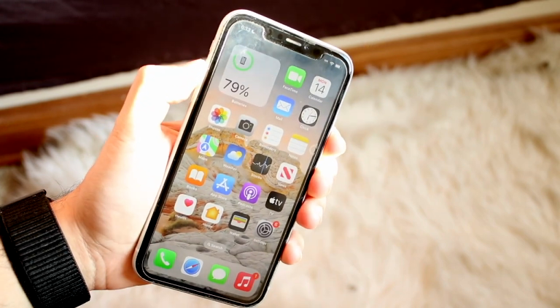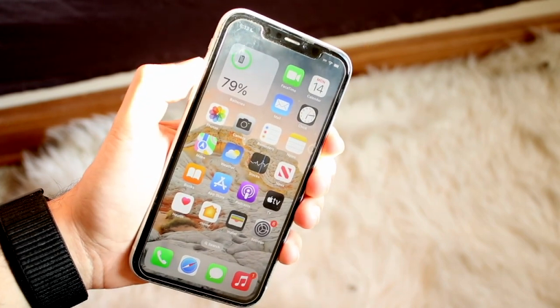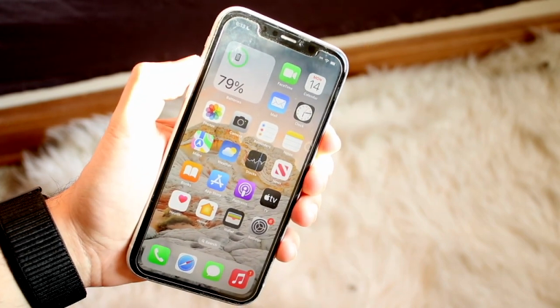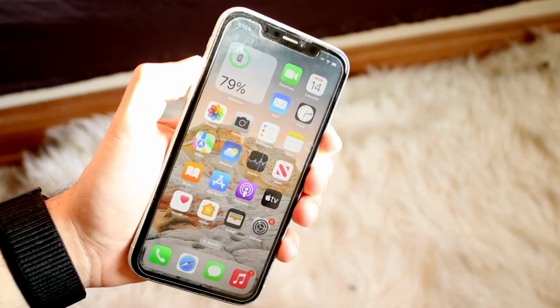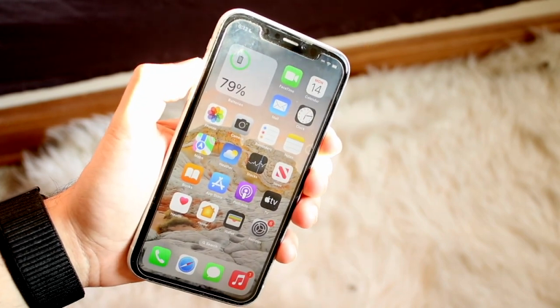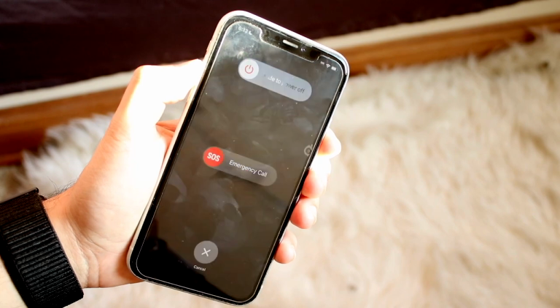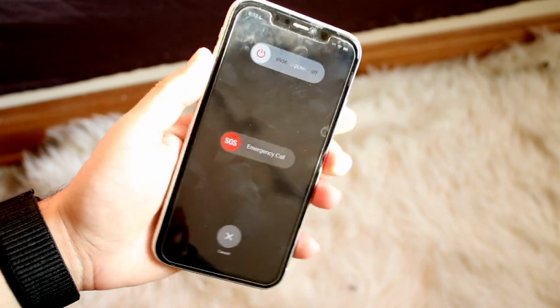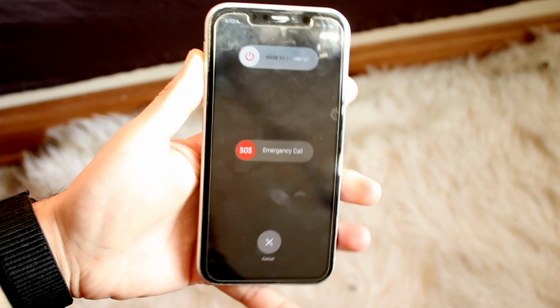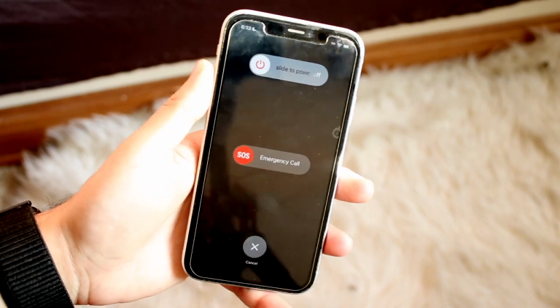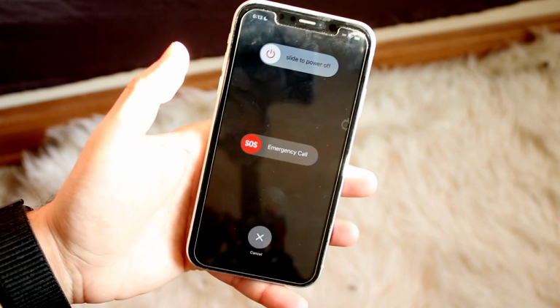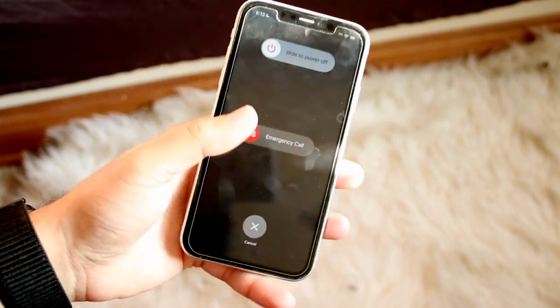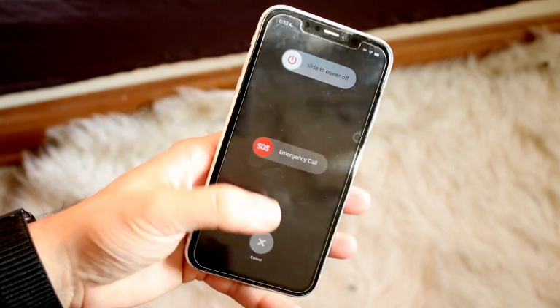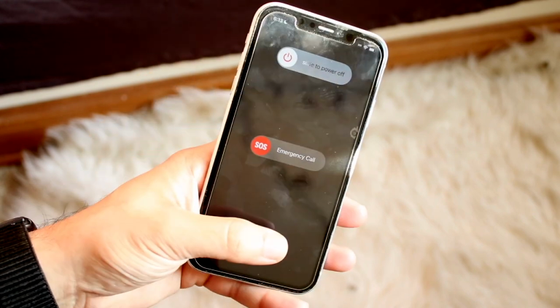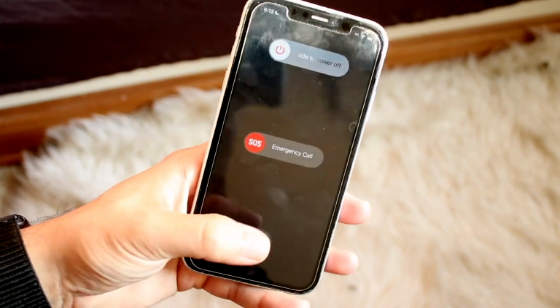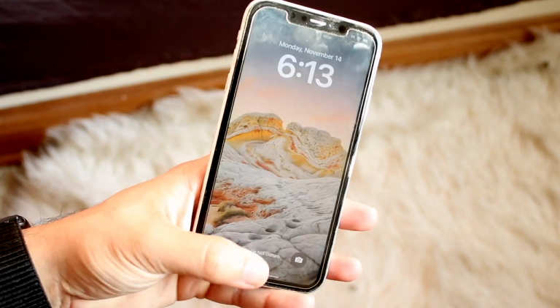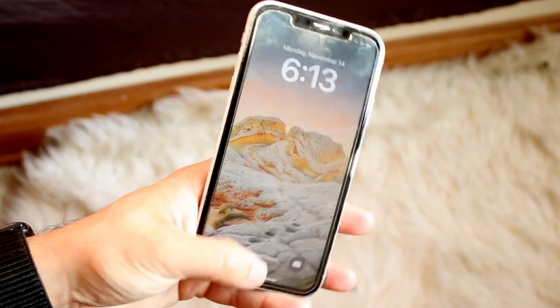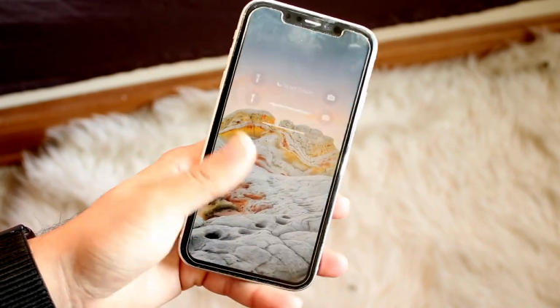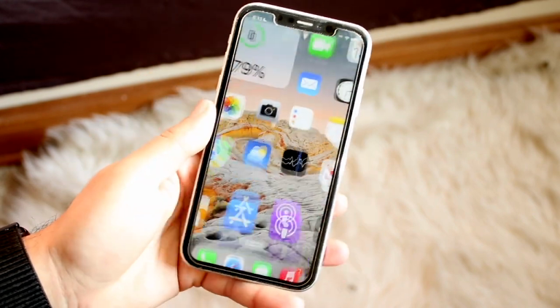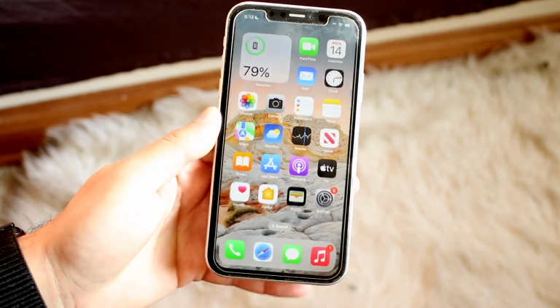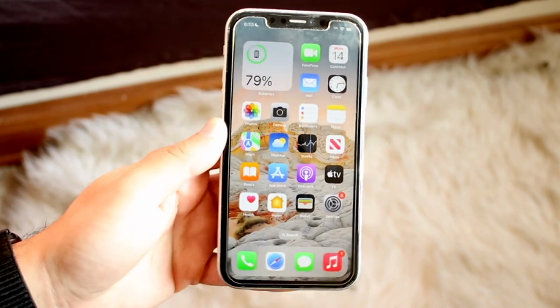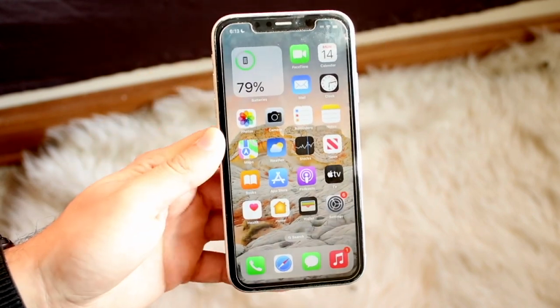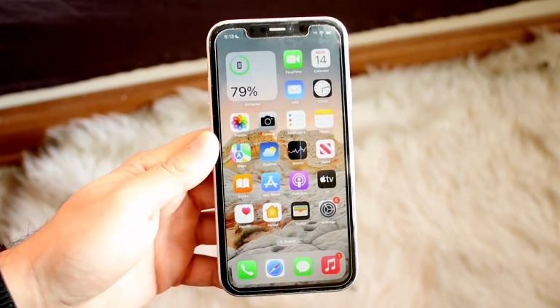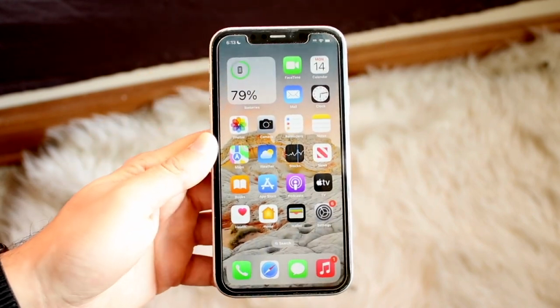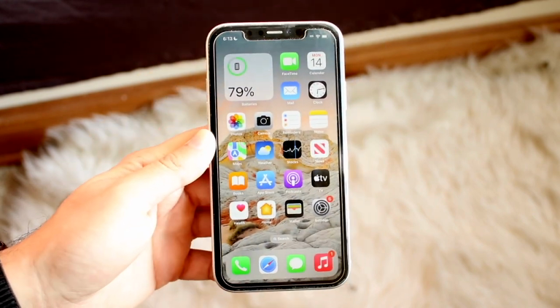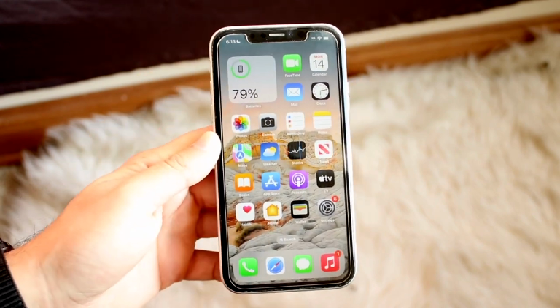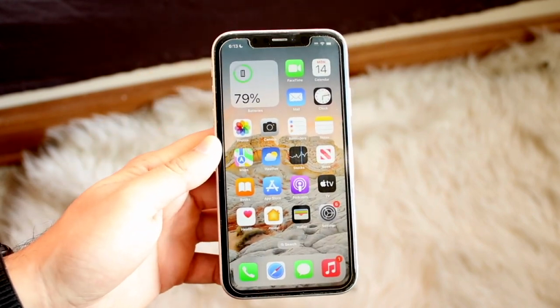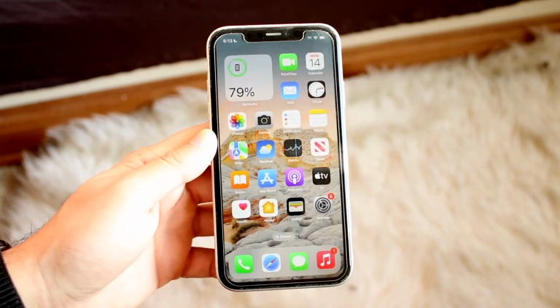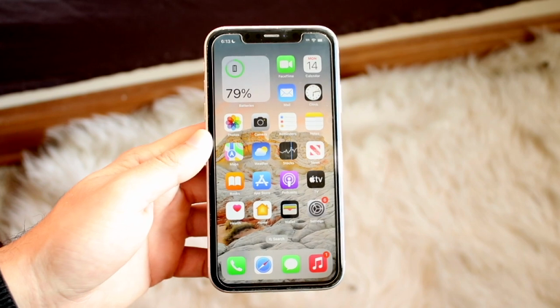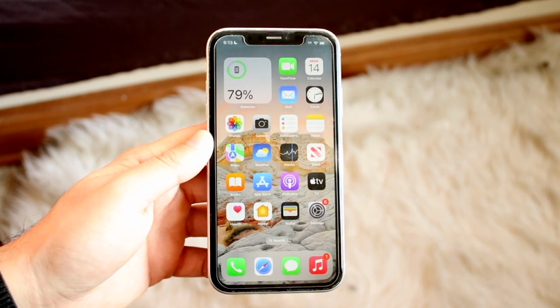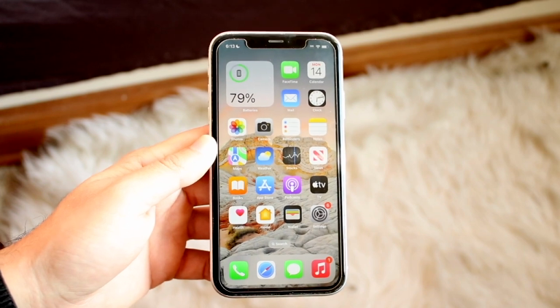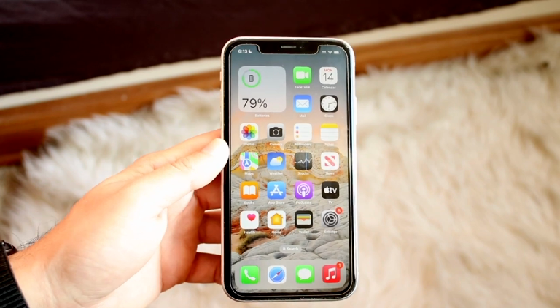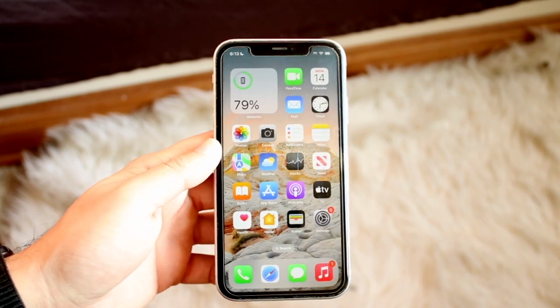Hold down the power button and the volume up button — depending on your iPhone — then swipe to power off, power back on, and see if that ends up working. Chances are it might end up working.